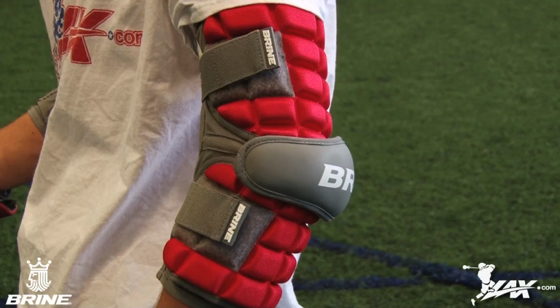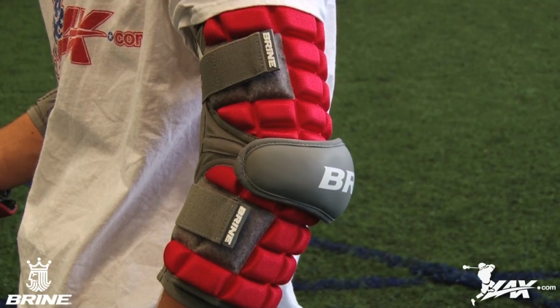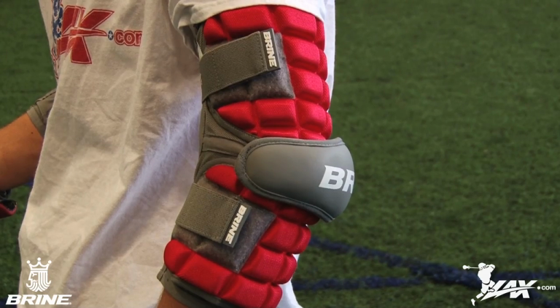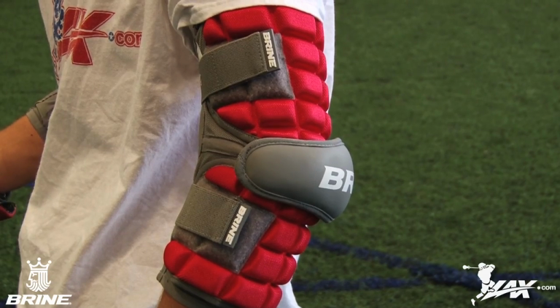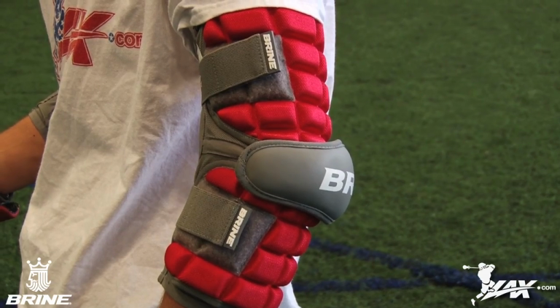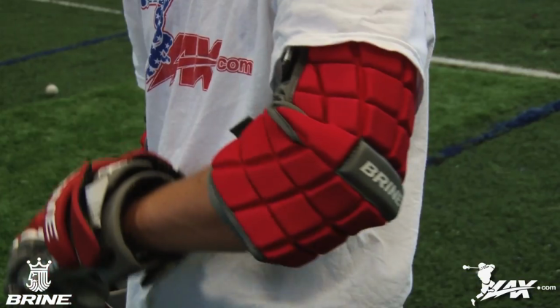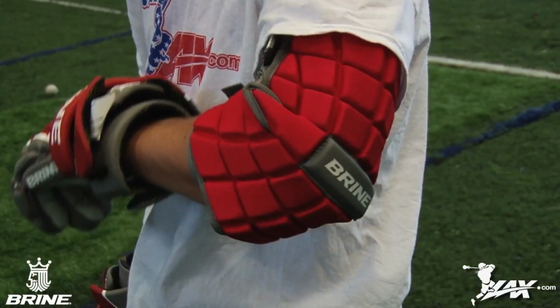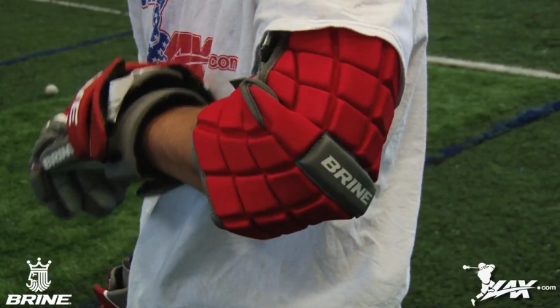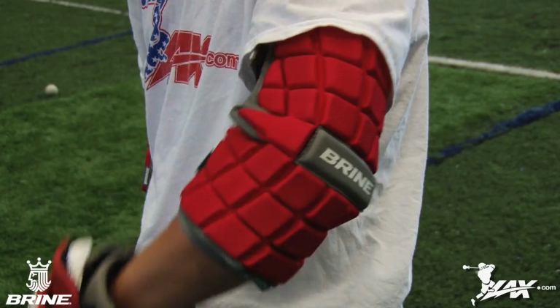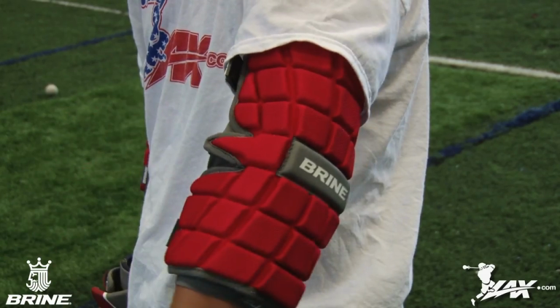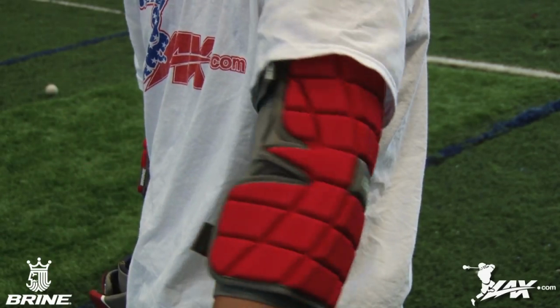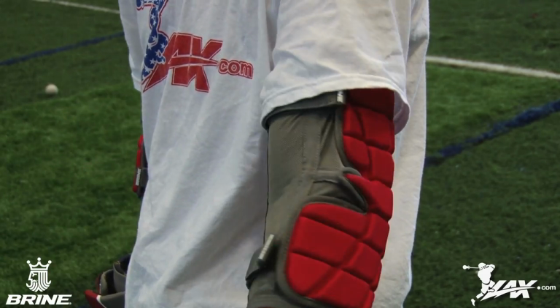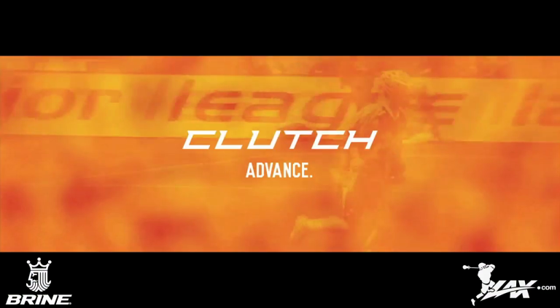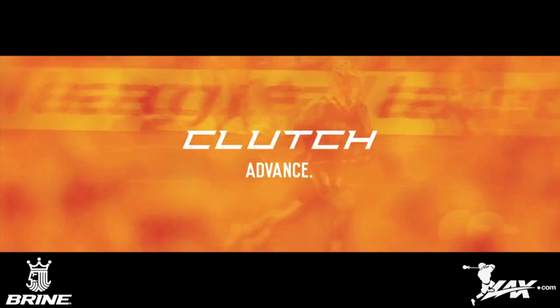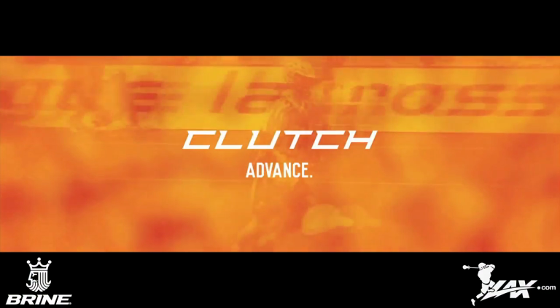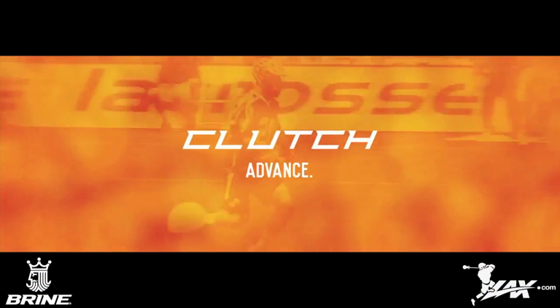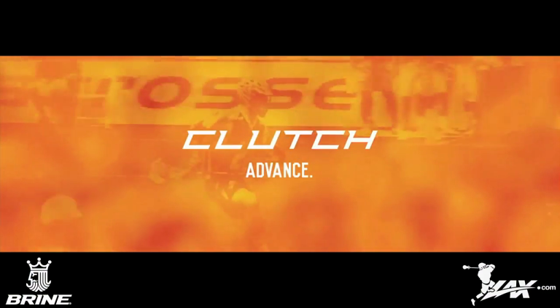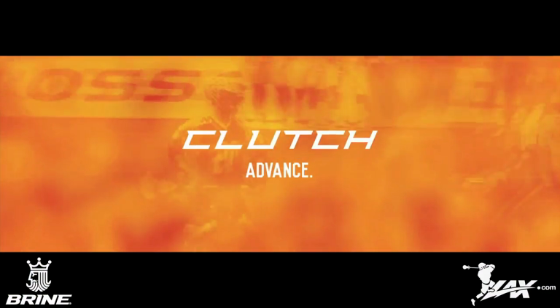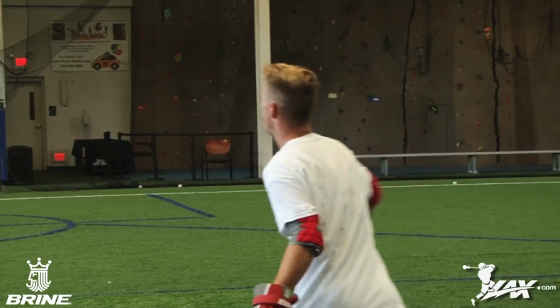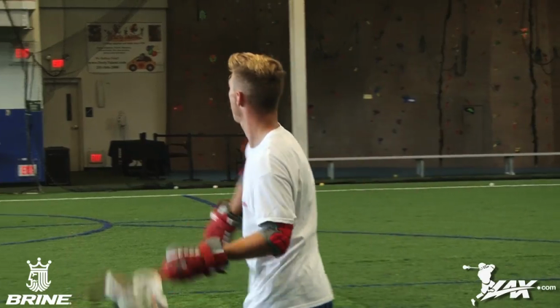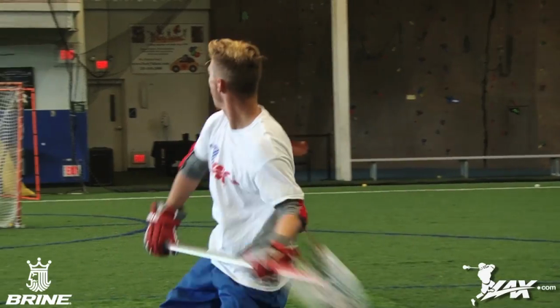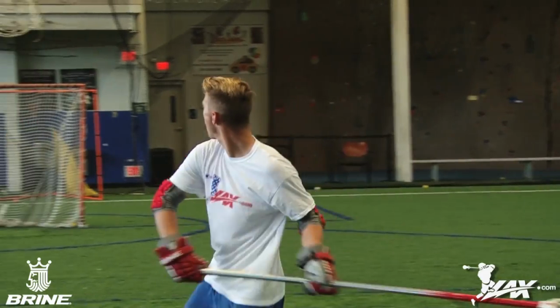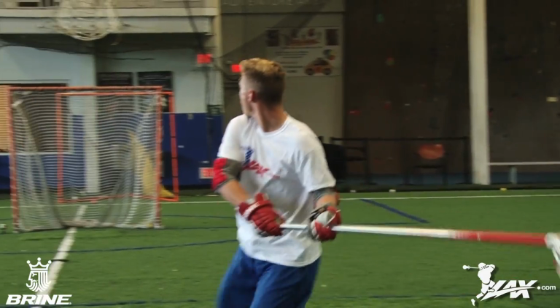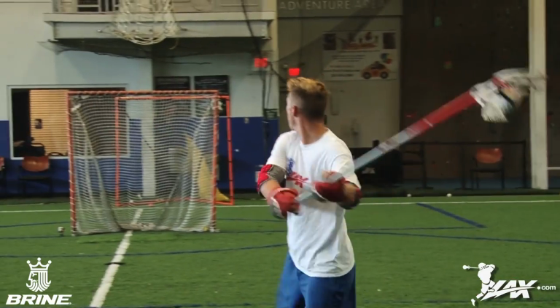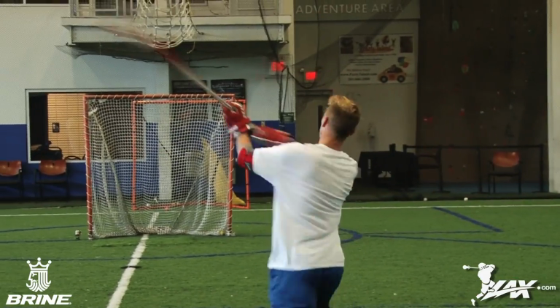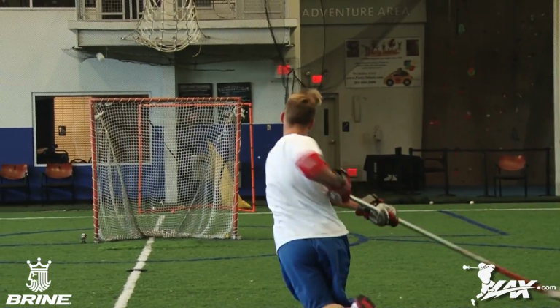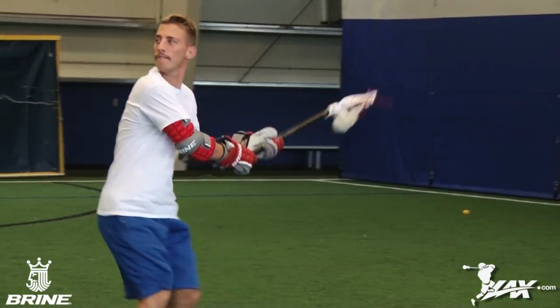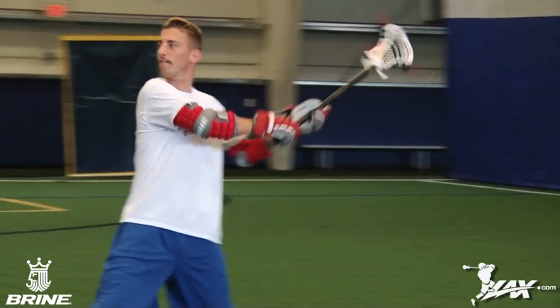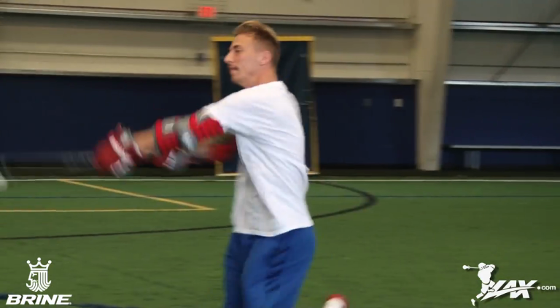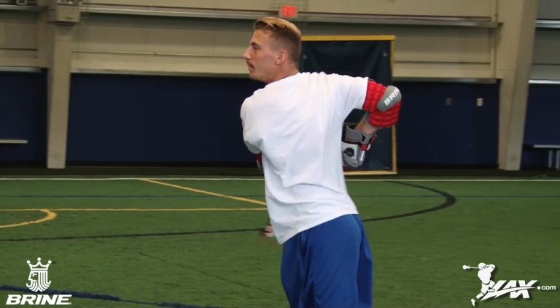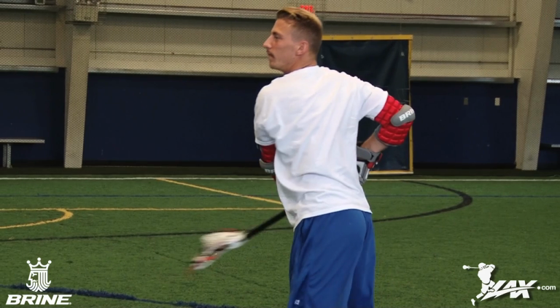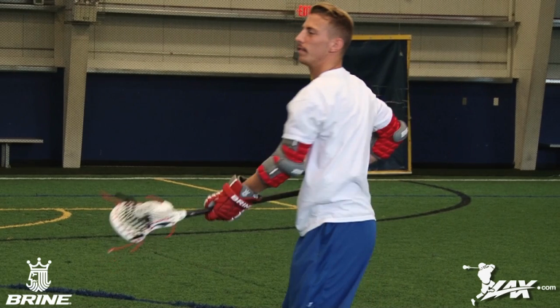The Bryan Clutch Arm Protection Series as well as the rest of the Clutch line are now available at LAX.com for the guaranteed lowest price. LAX.com, where players get their gear.